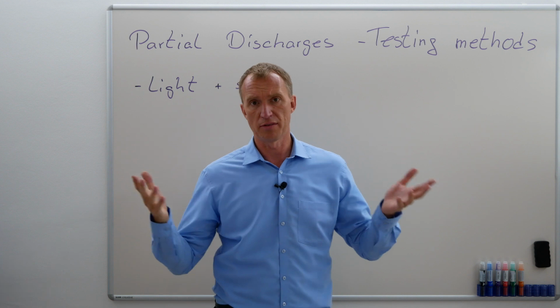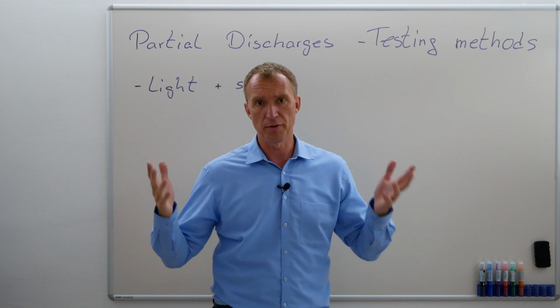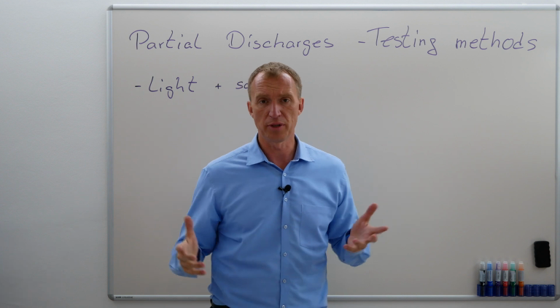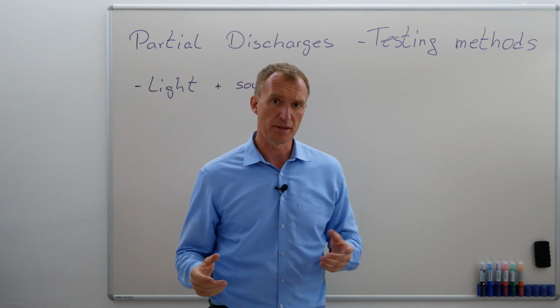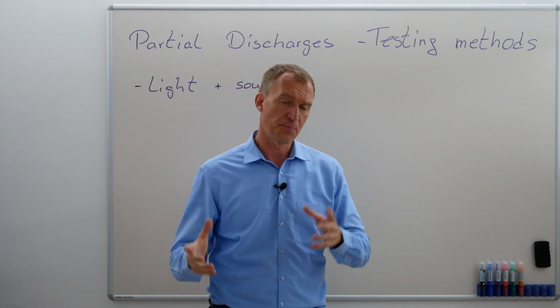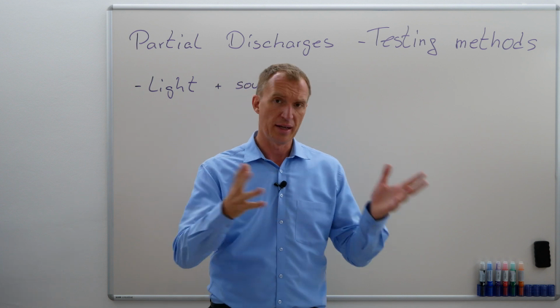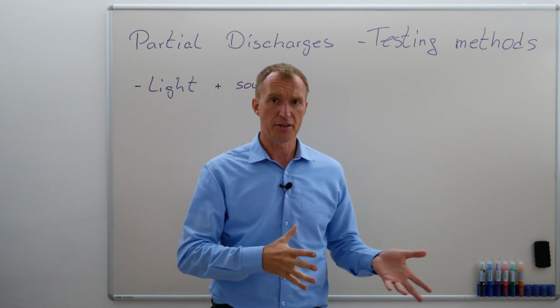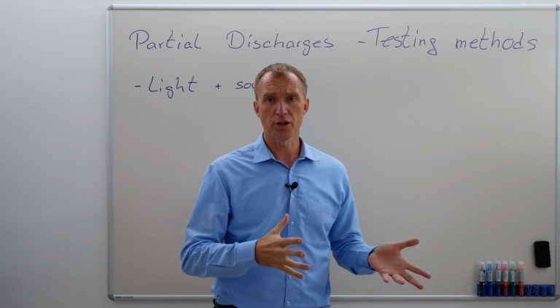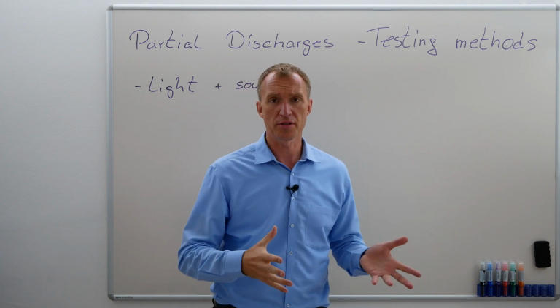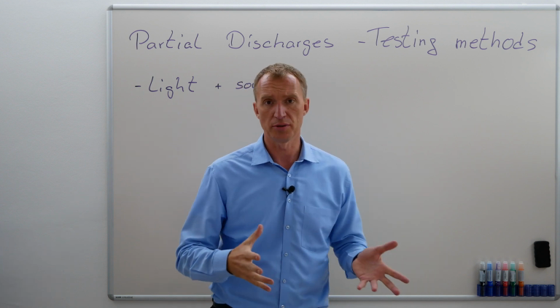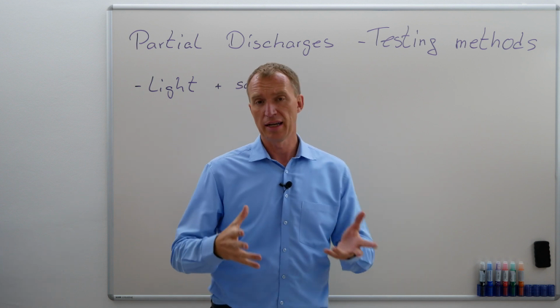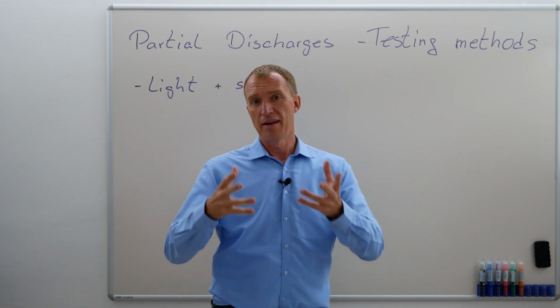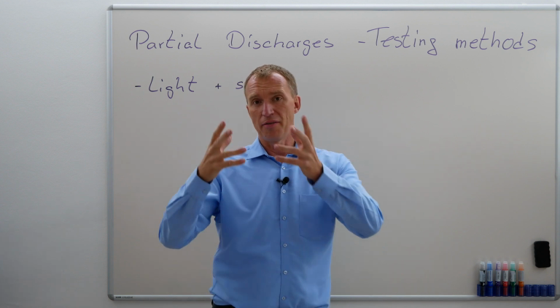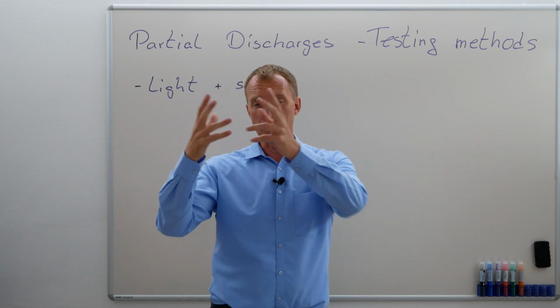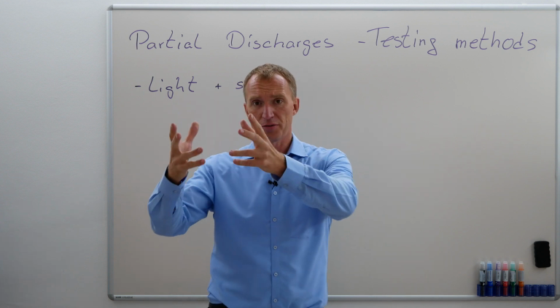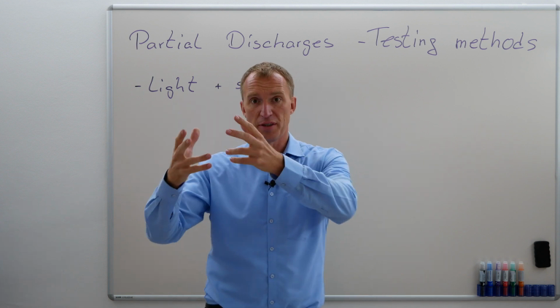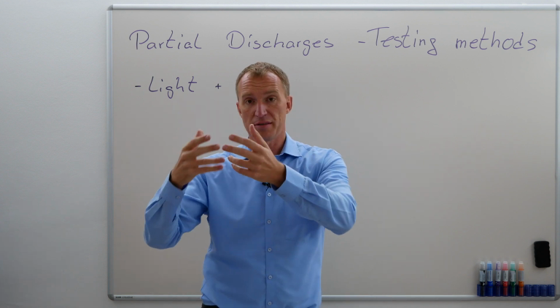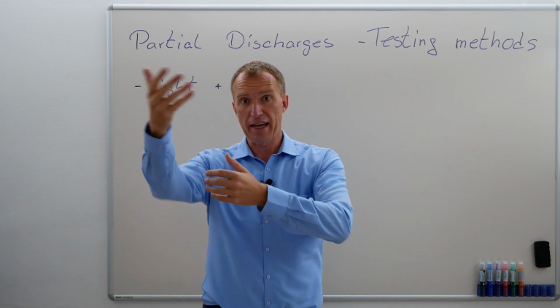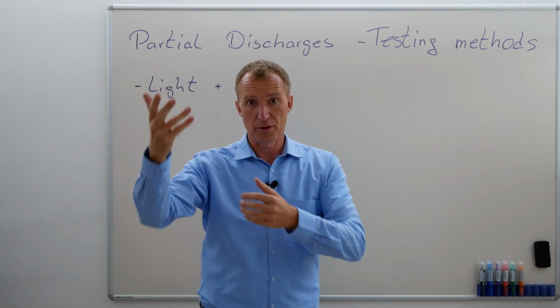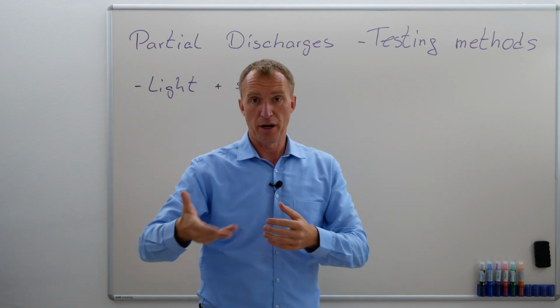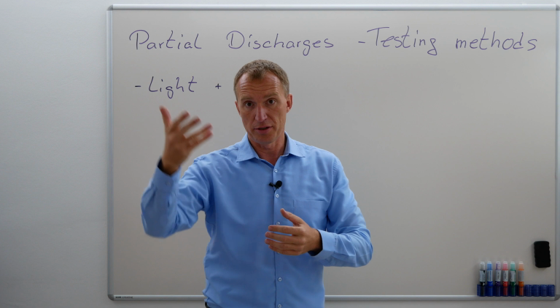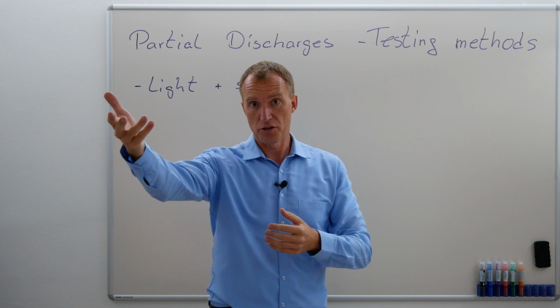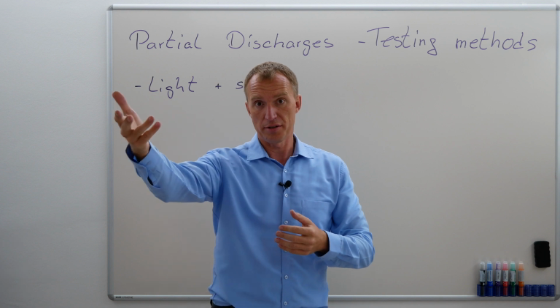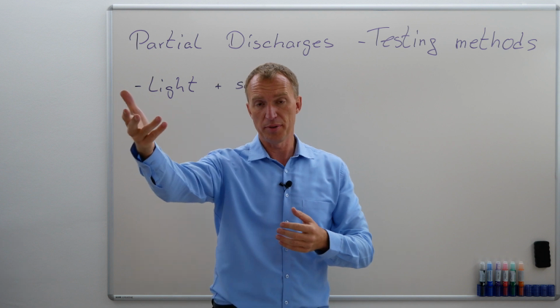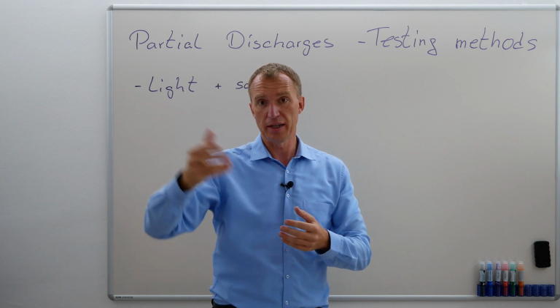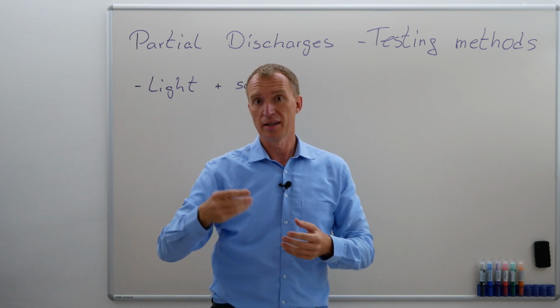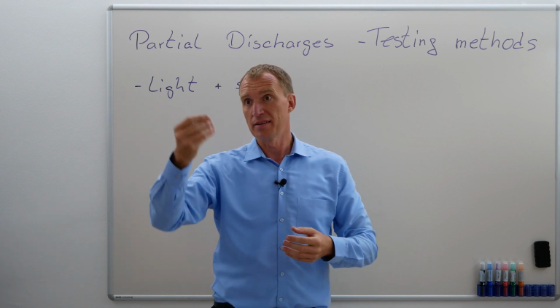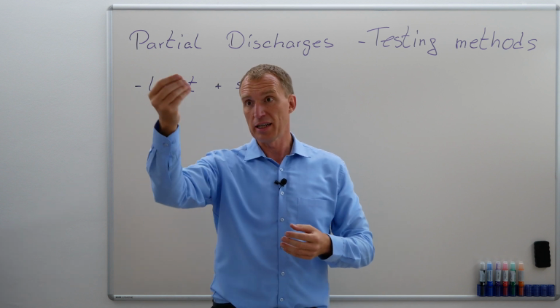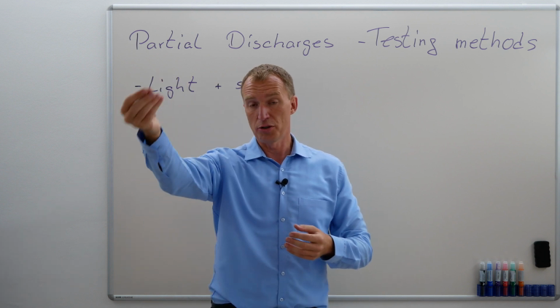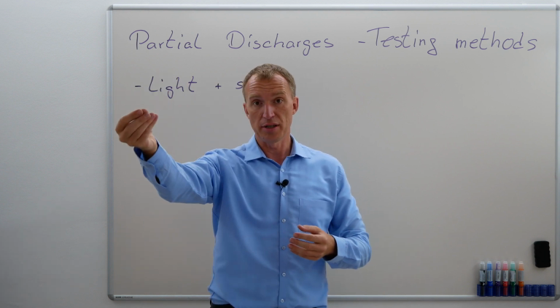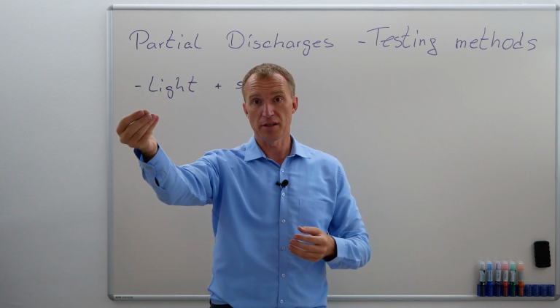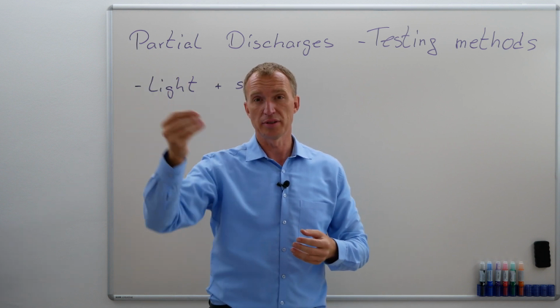This would be very easy. Let's talk about sound. Very often when these external partial discharges happen, we can also hear a sound.